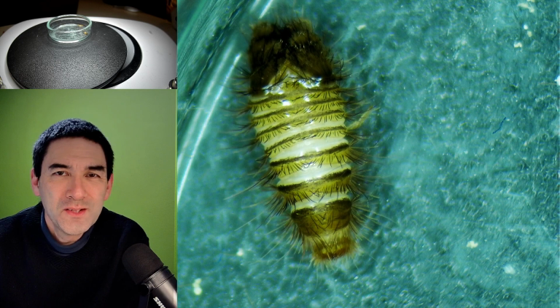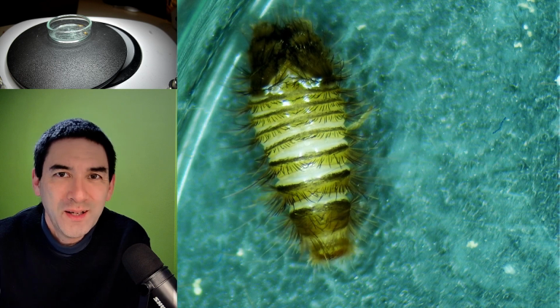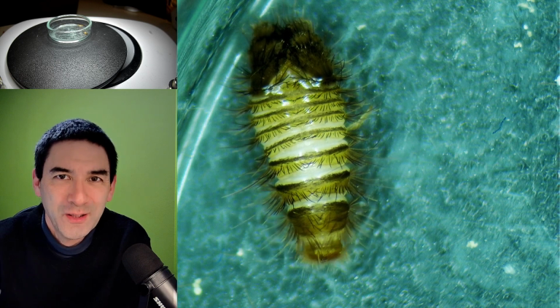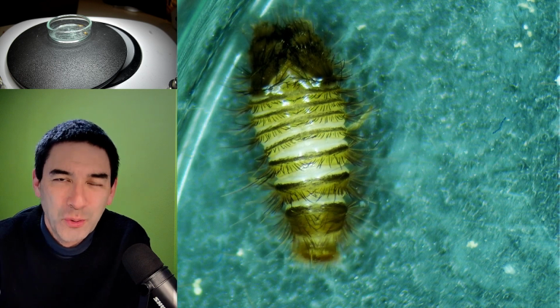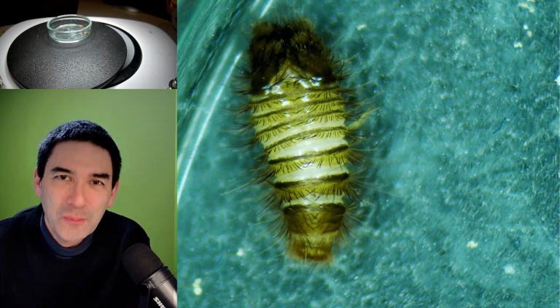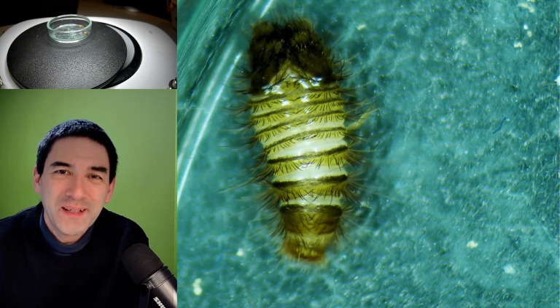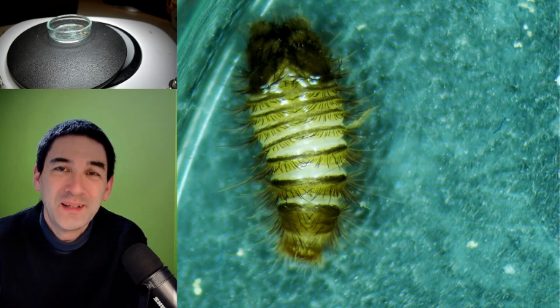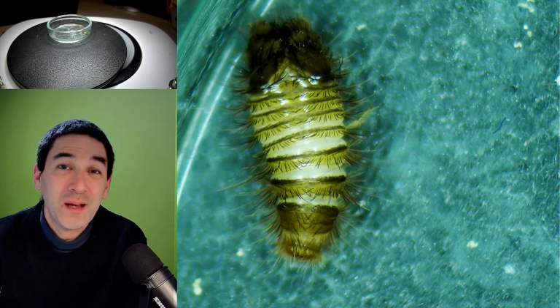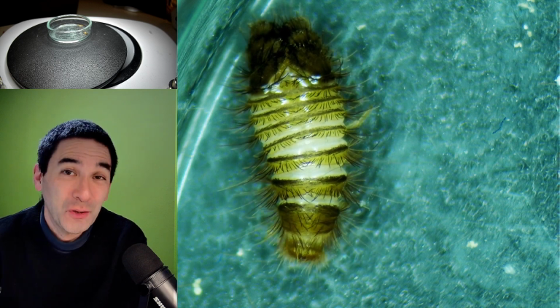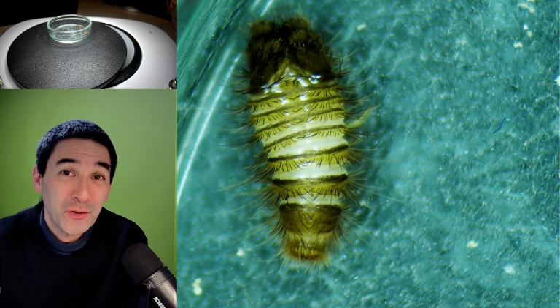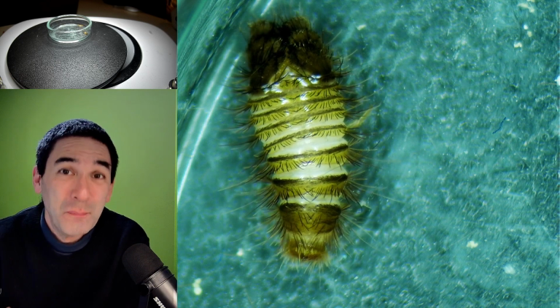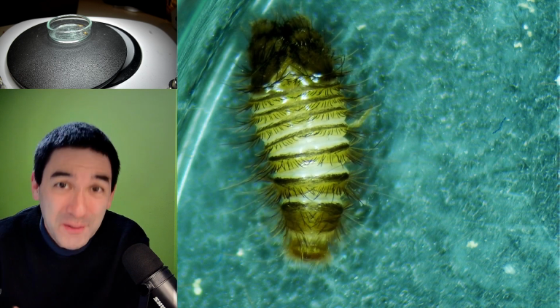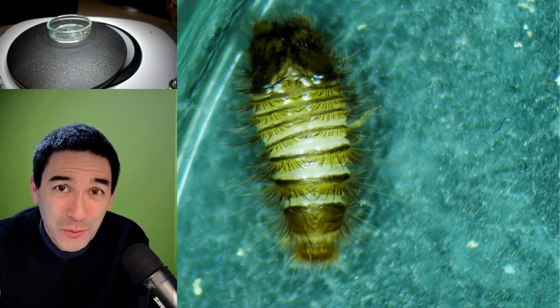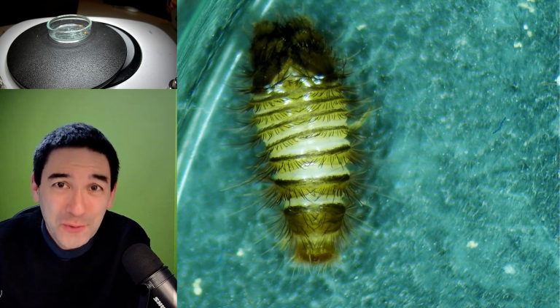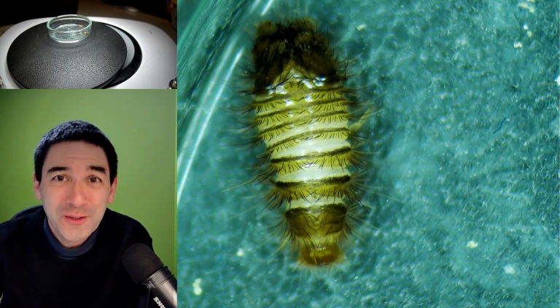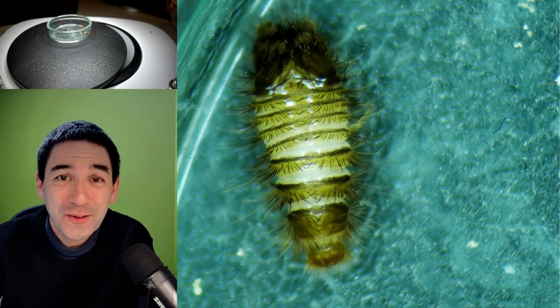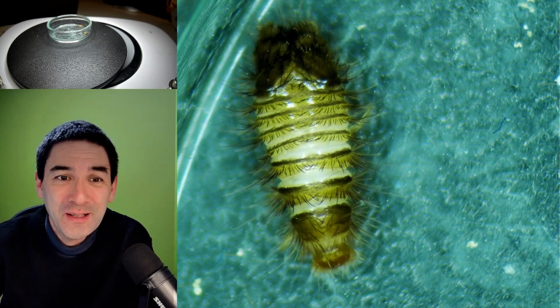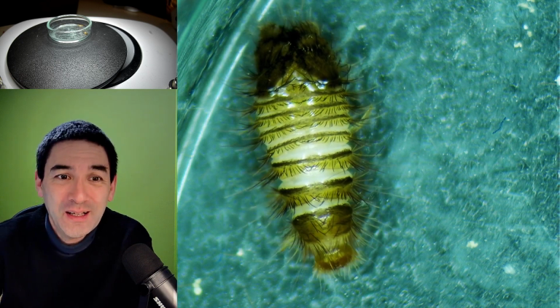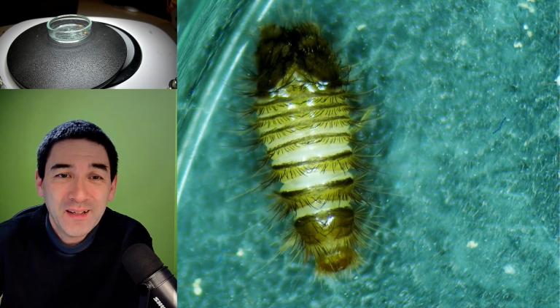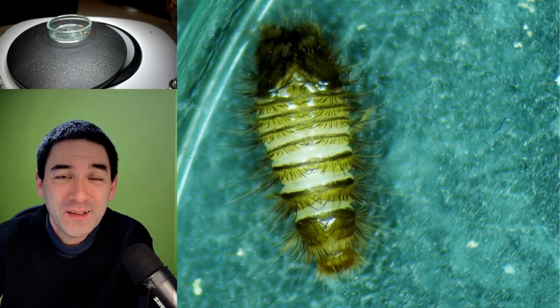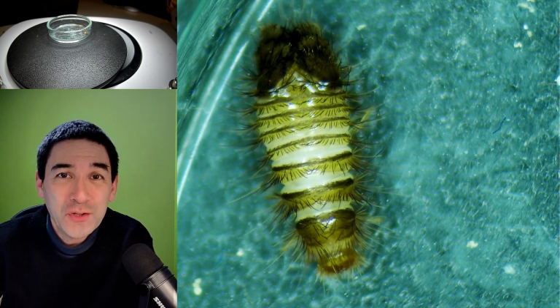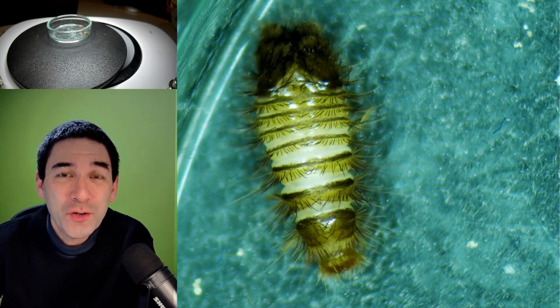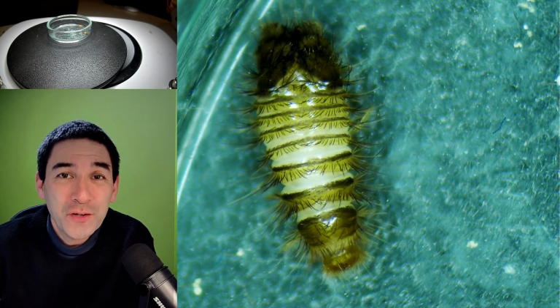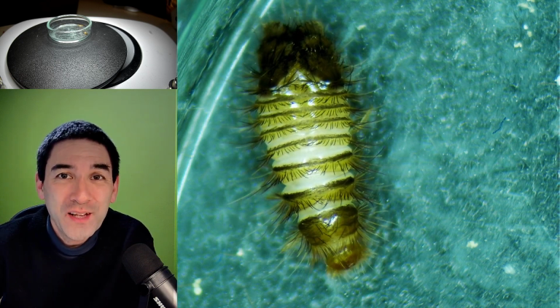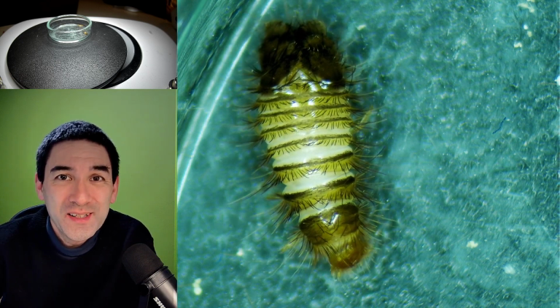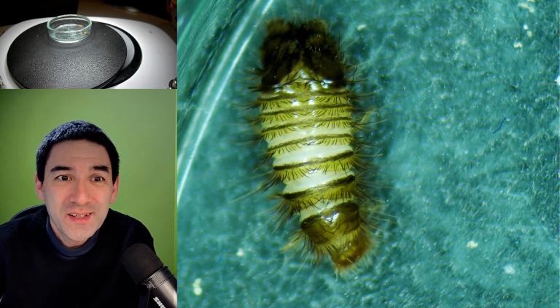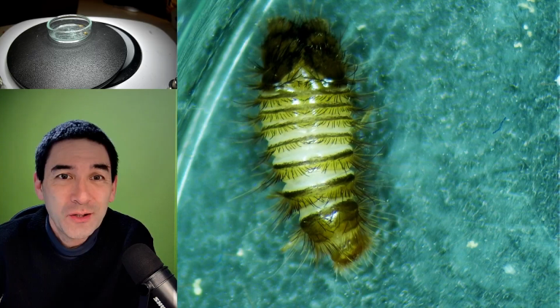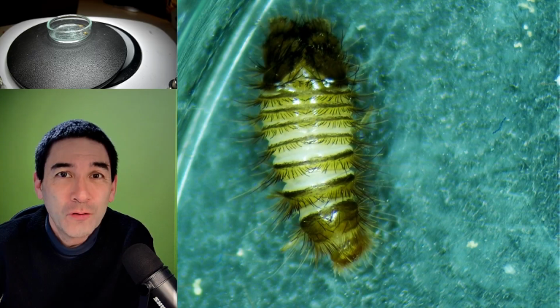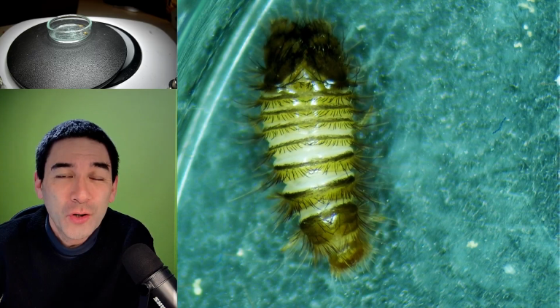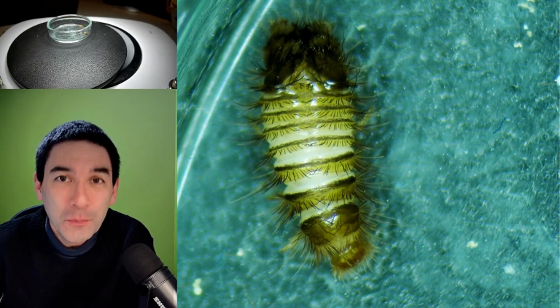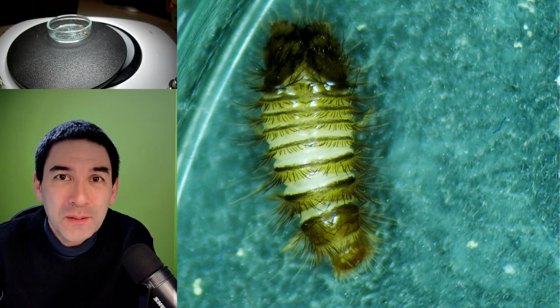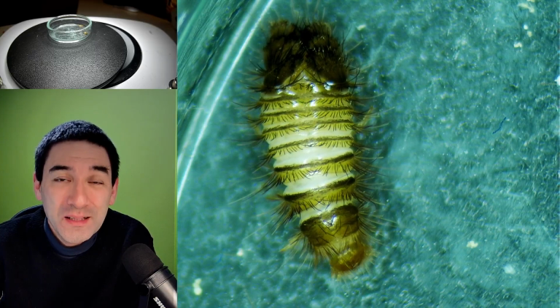Hi, hello and welcome again. I'm Oliver, microbe hunter here. And what you see over here is the larva of a carpet beetle.